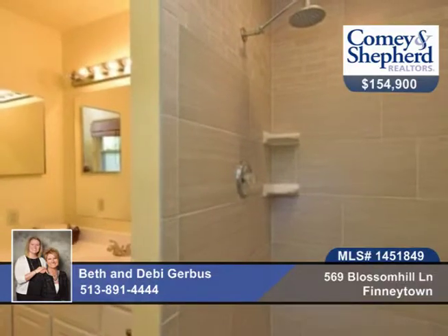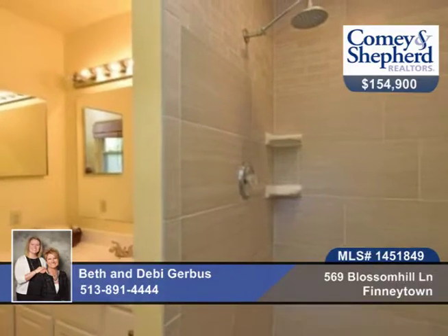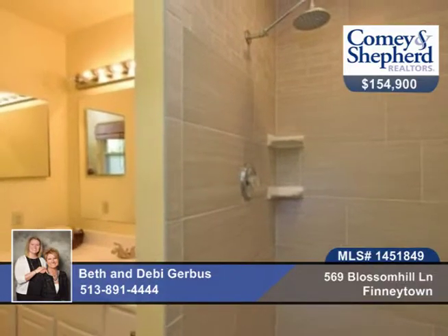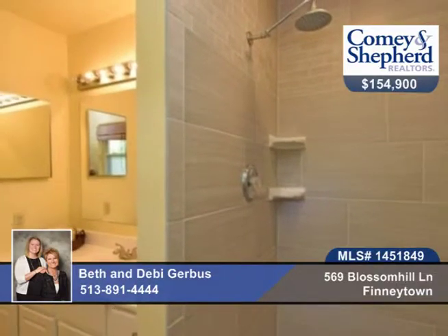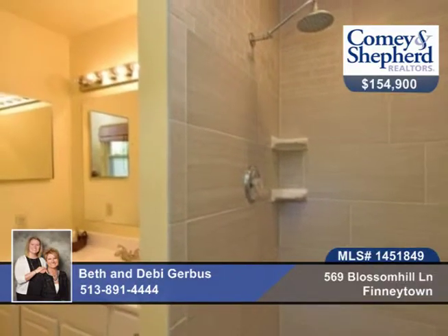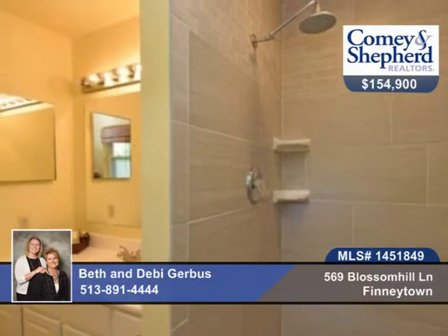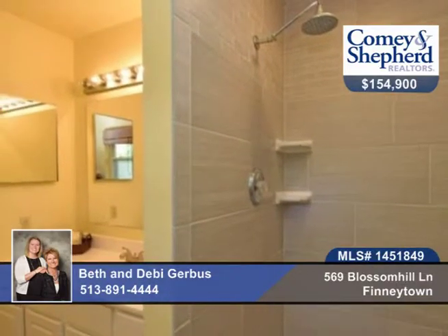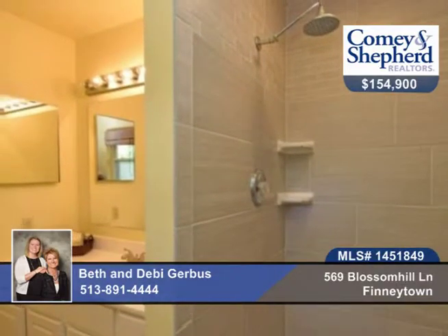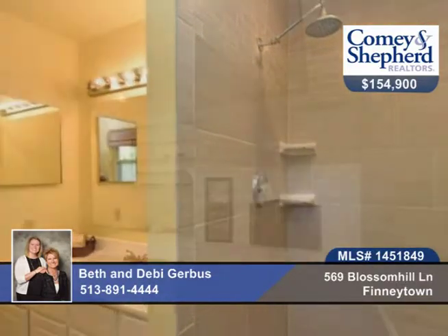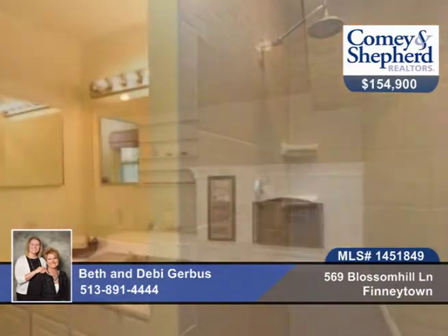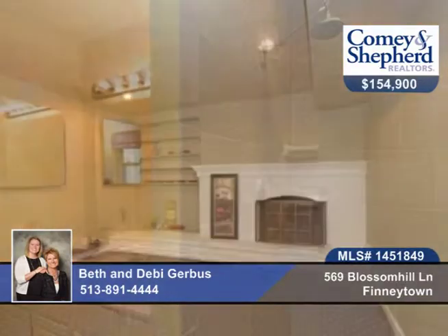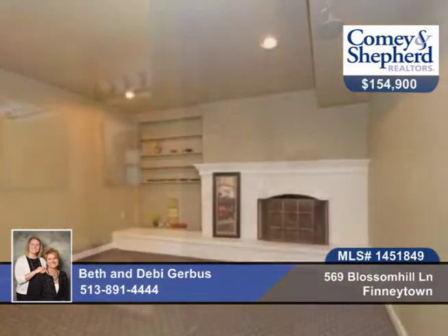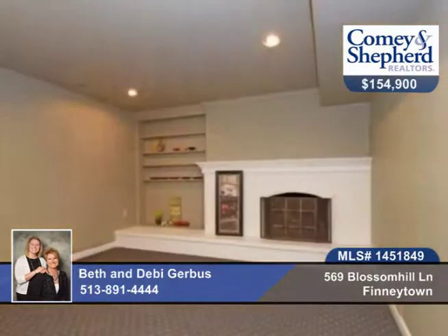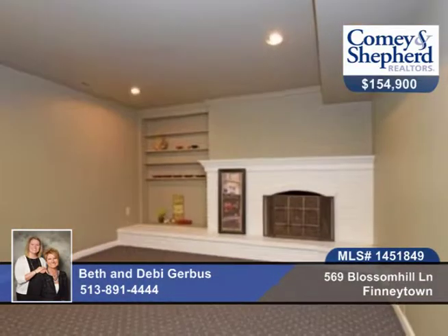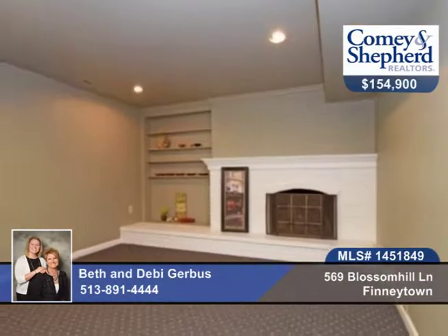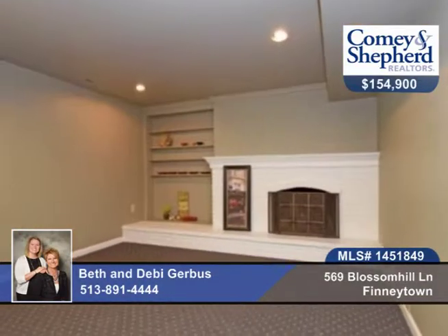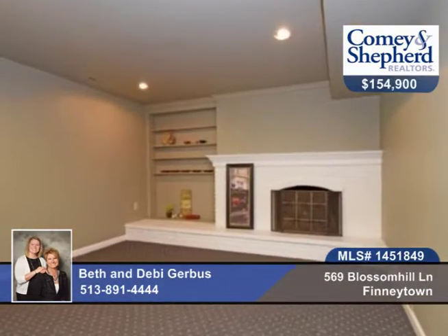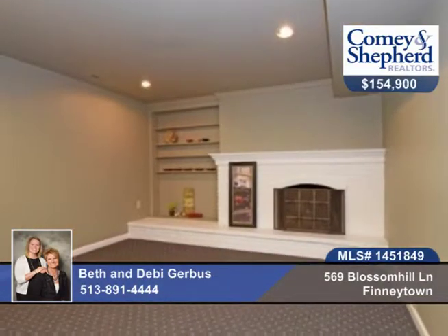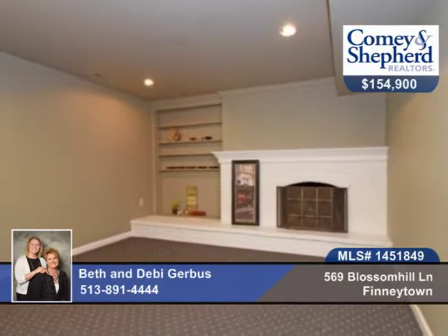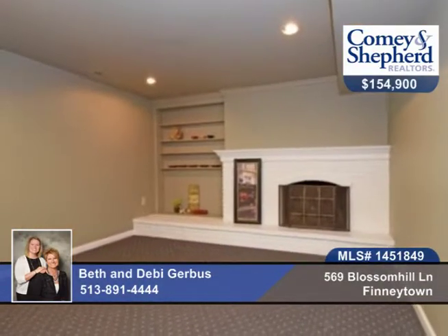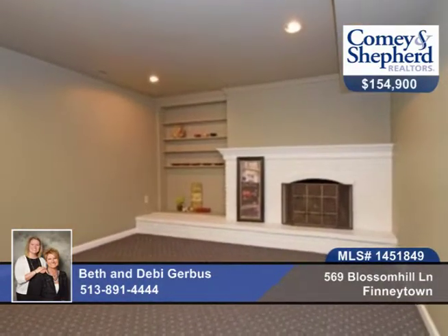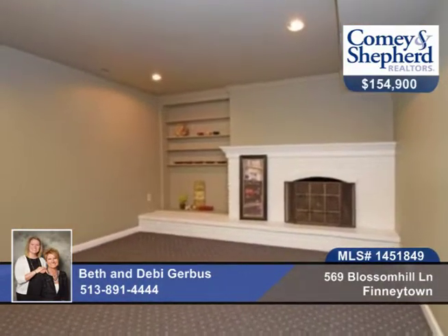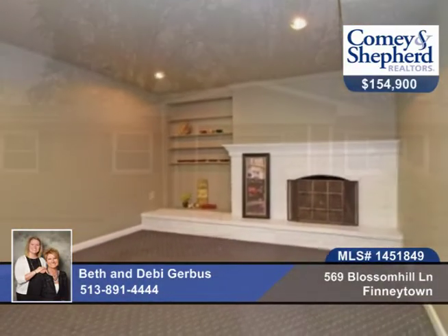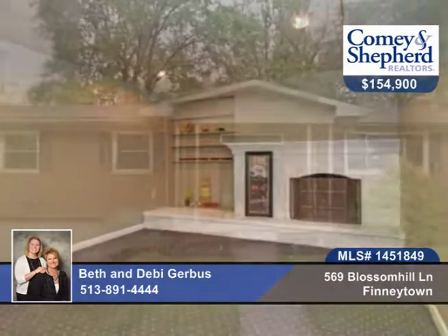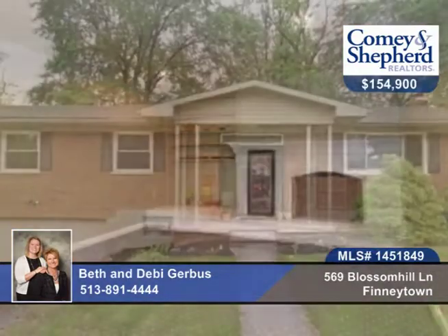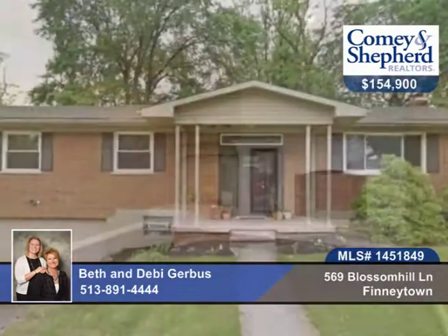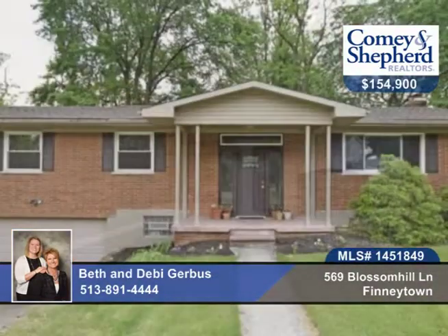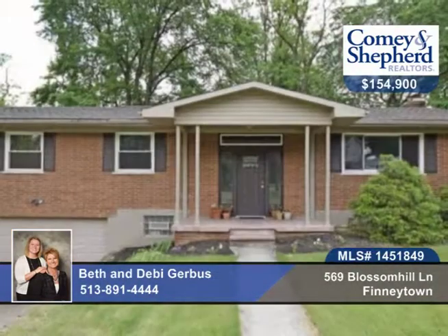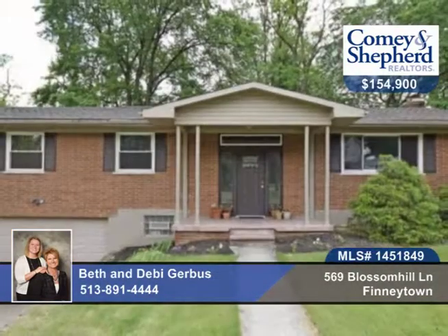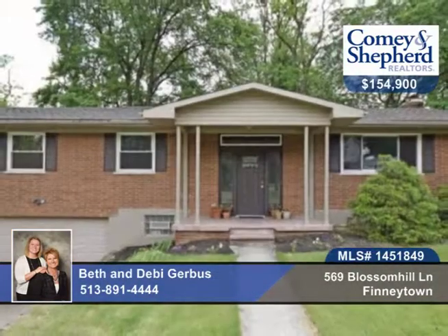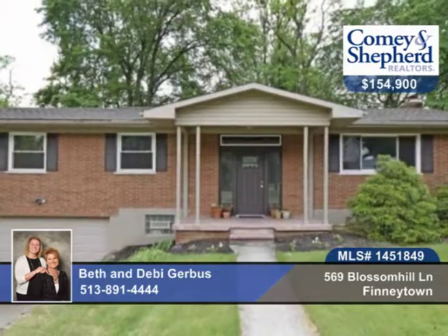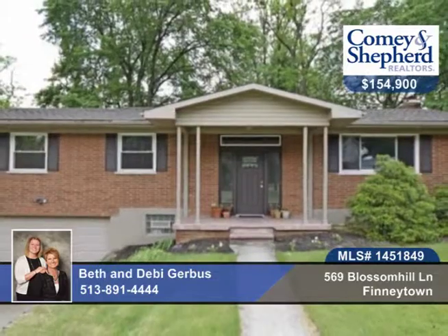Only minutes from St. Xavier High School. Check out this home with Beth and Debbie before it's gone.